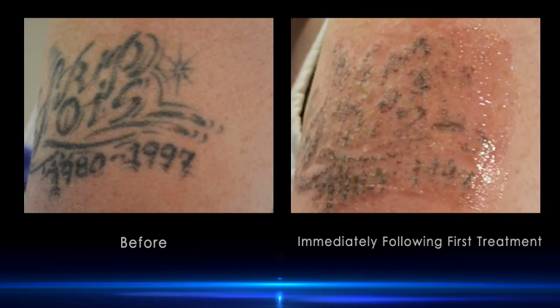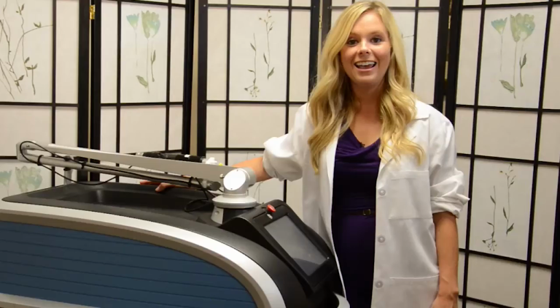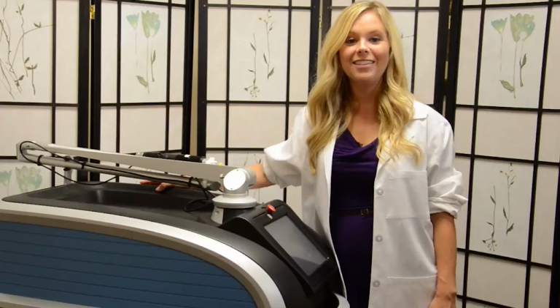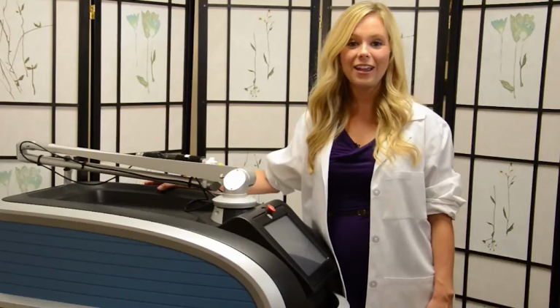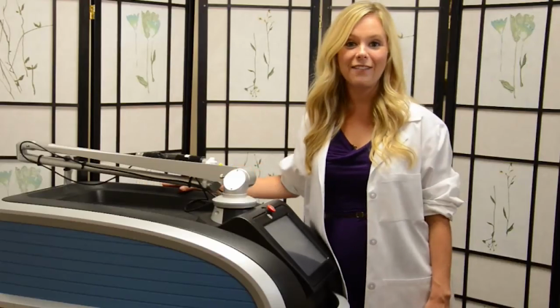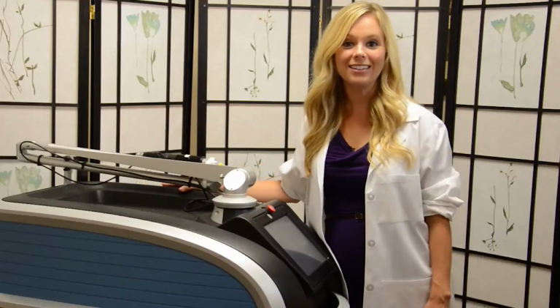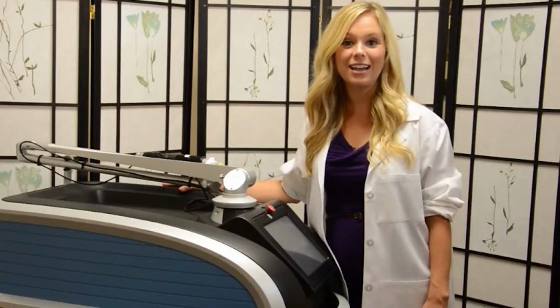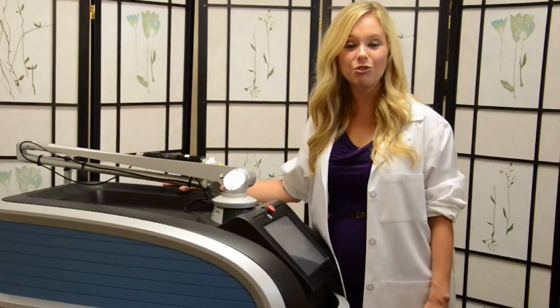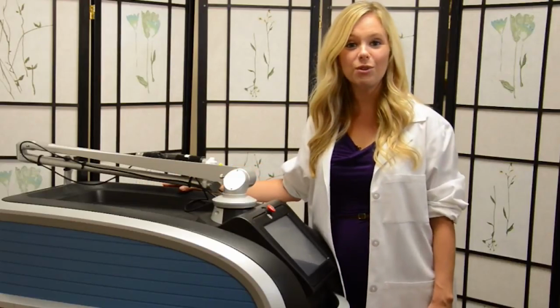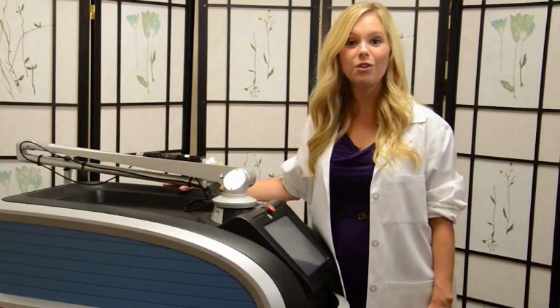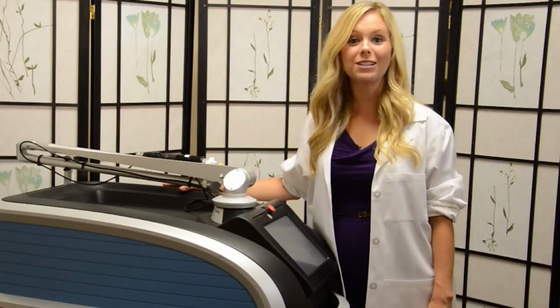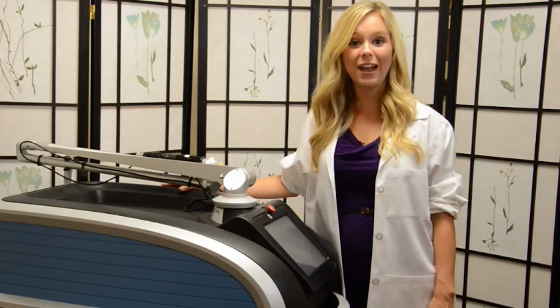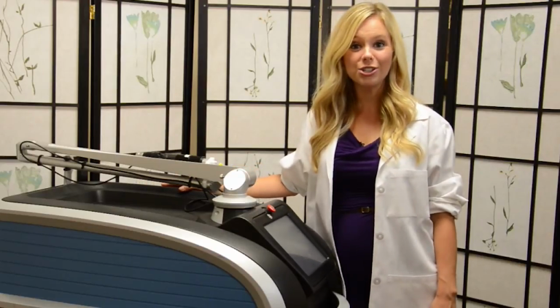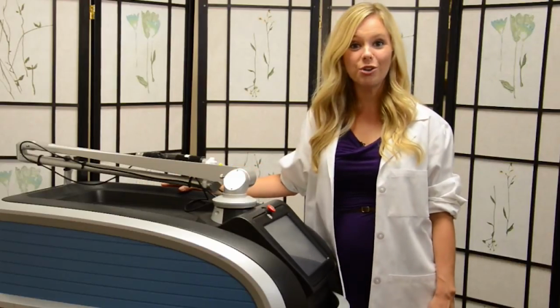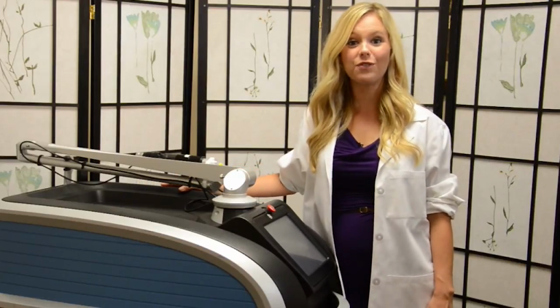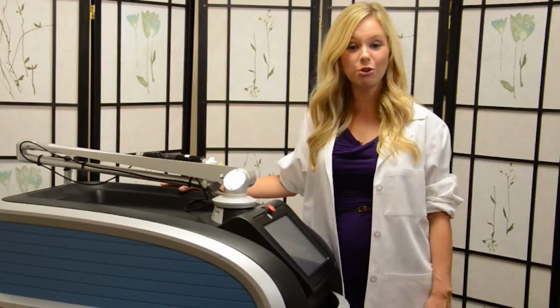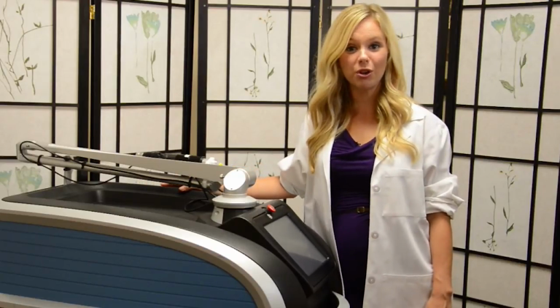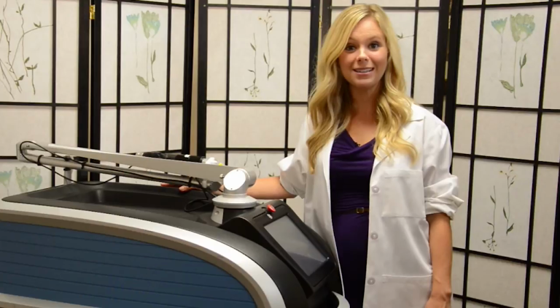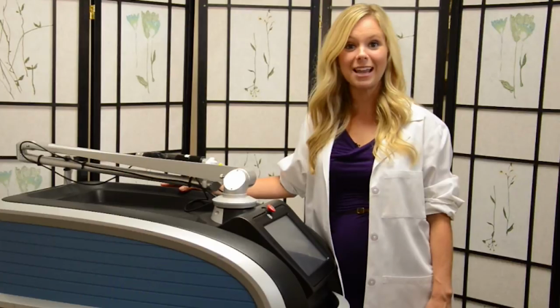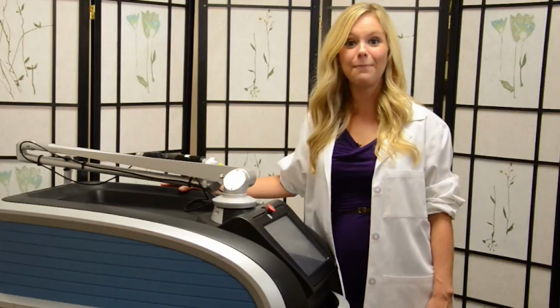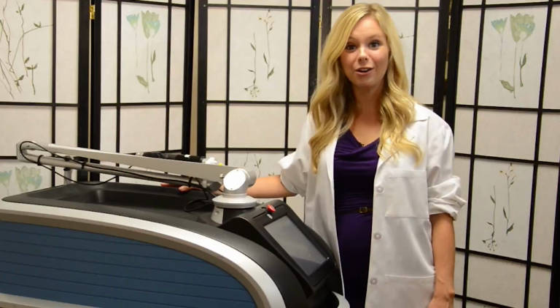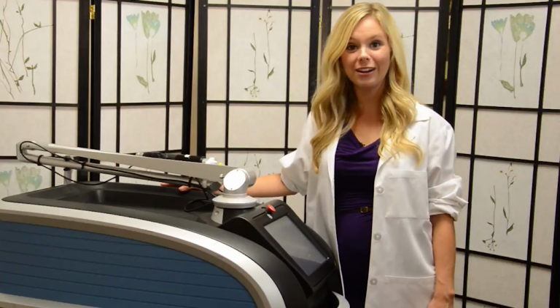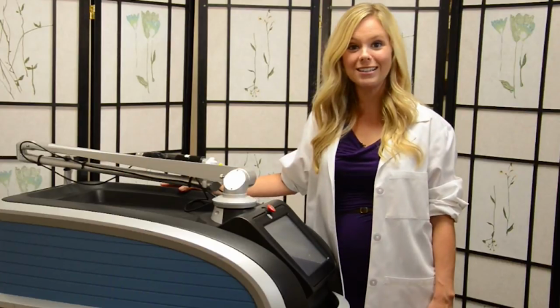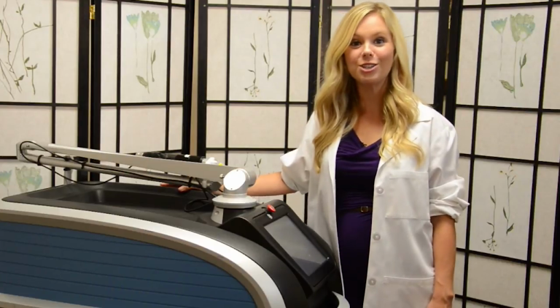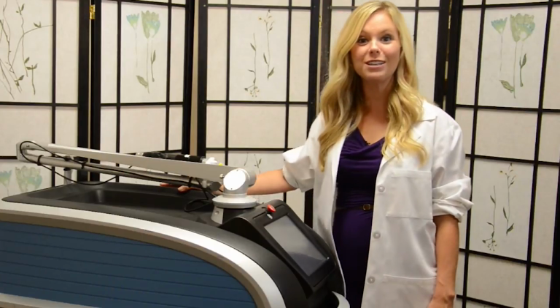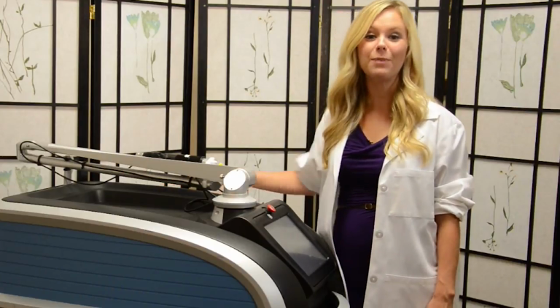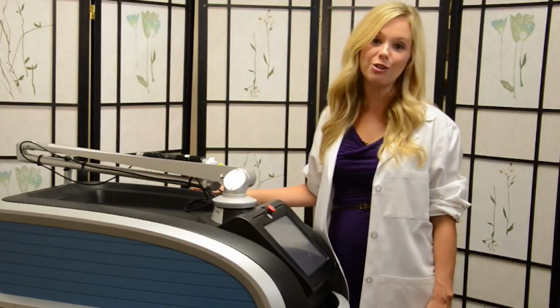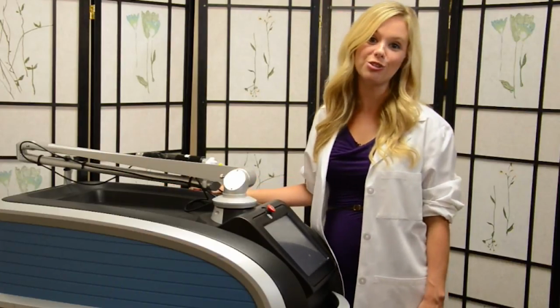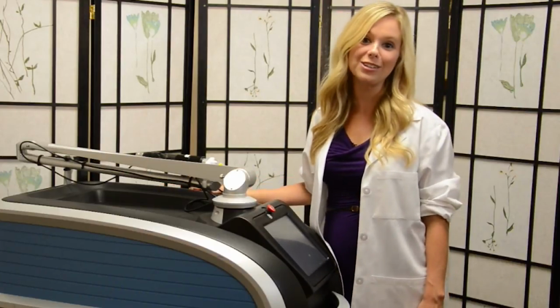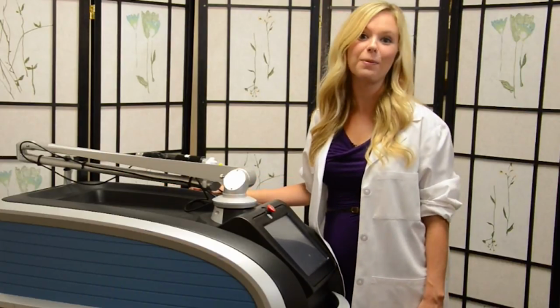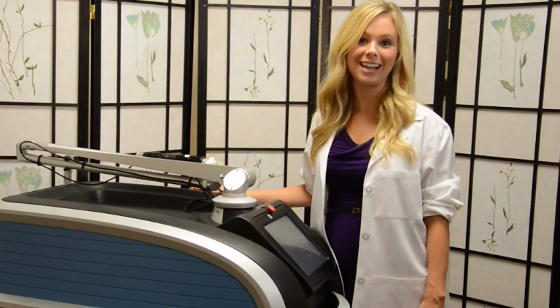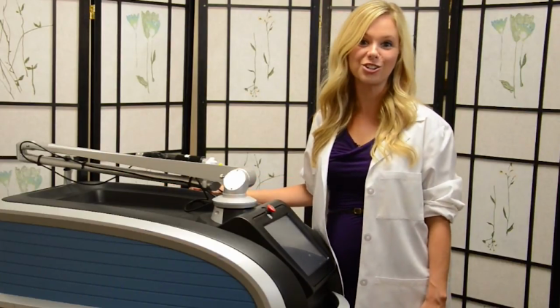And there you have it. Tattoo removal that's faster with fewer treatments and better clearance using the PicoSure laser by Cynosure.